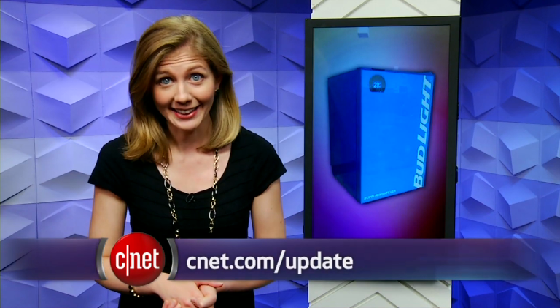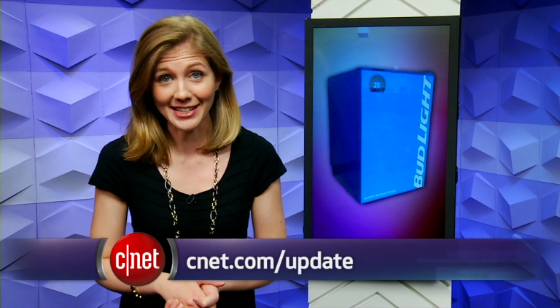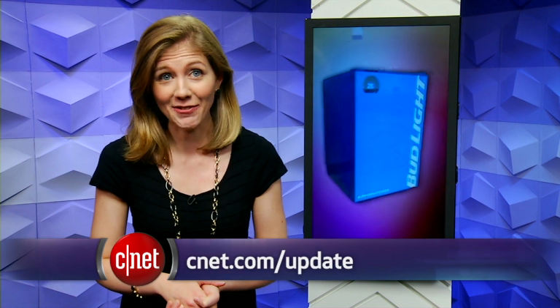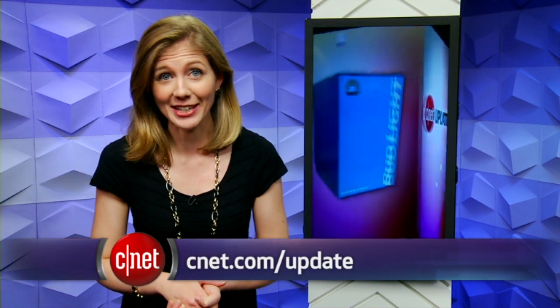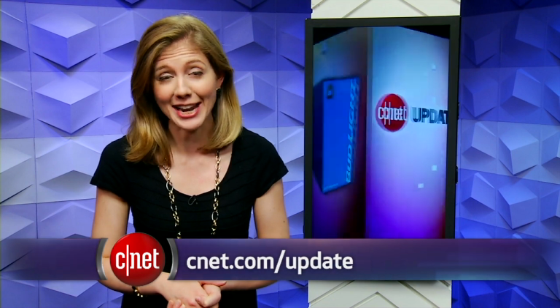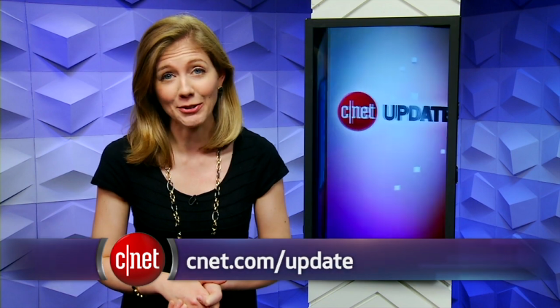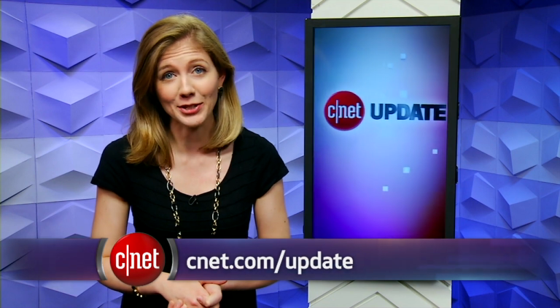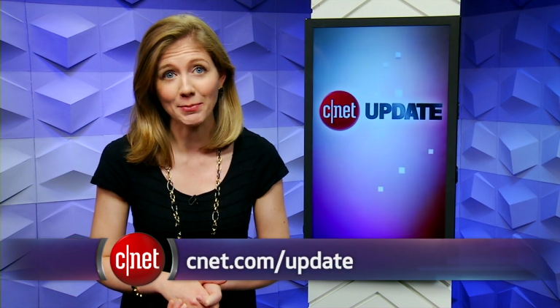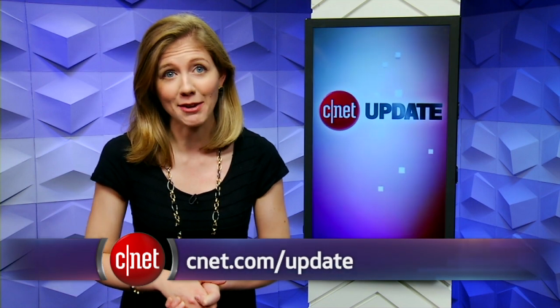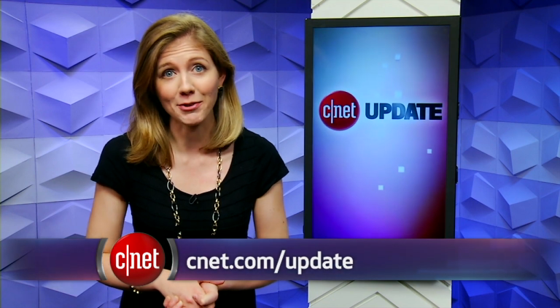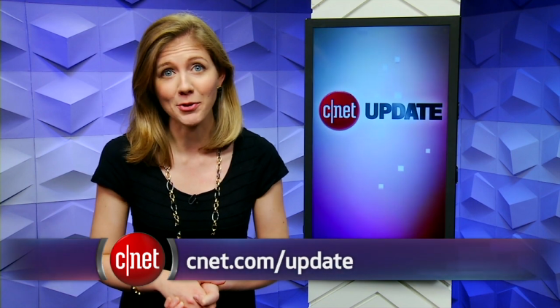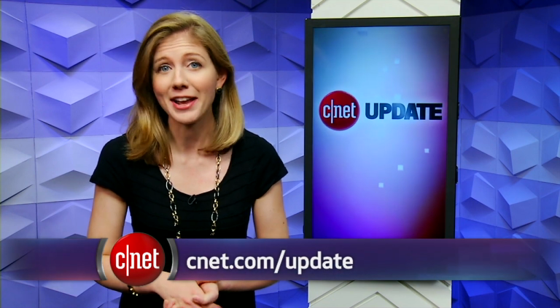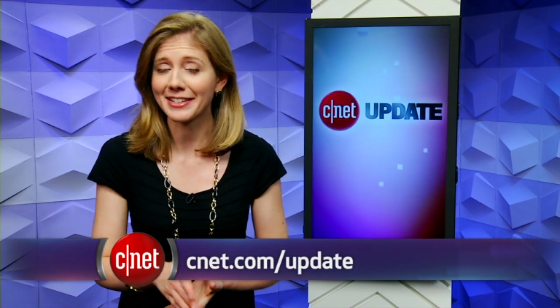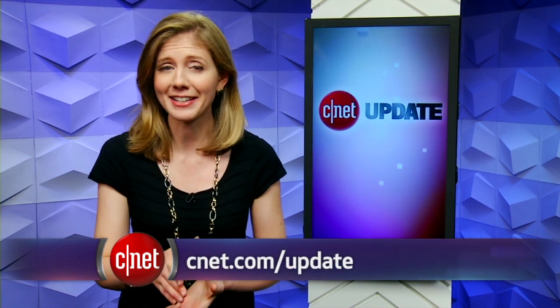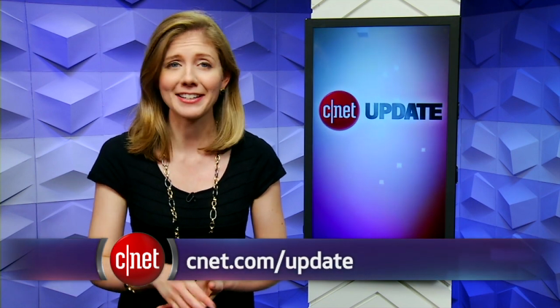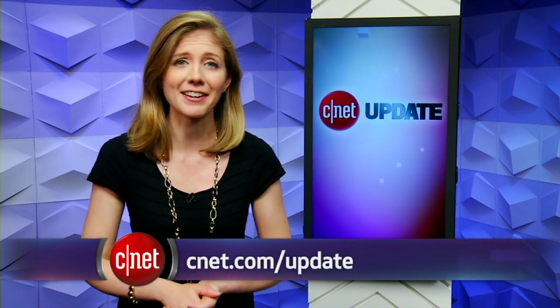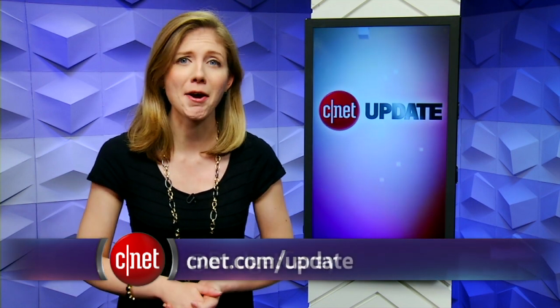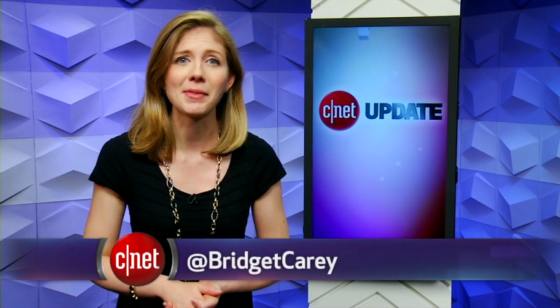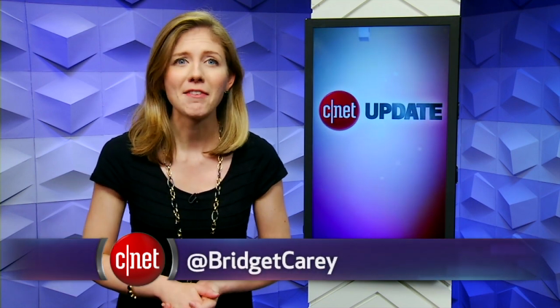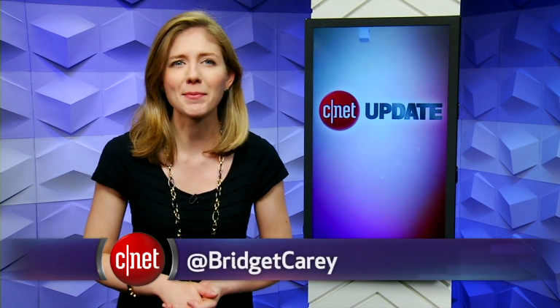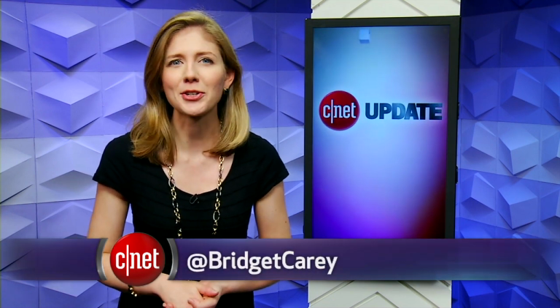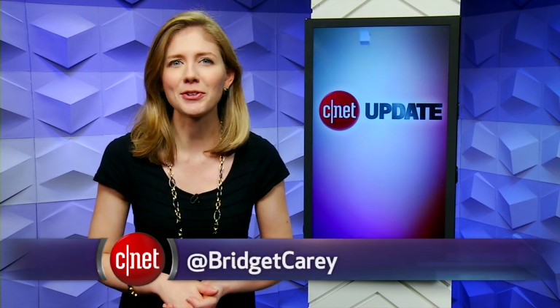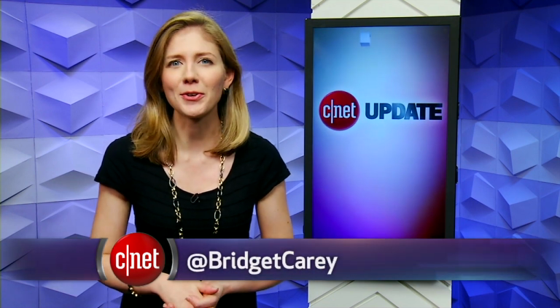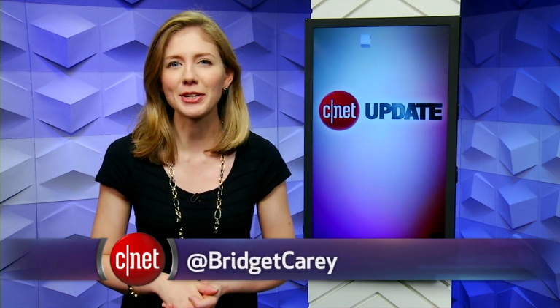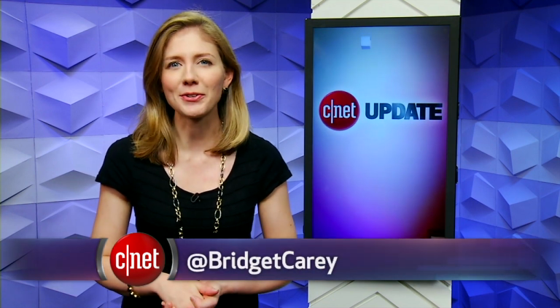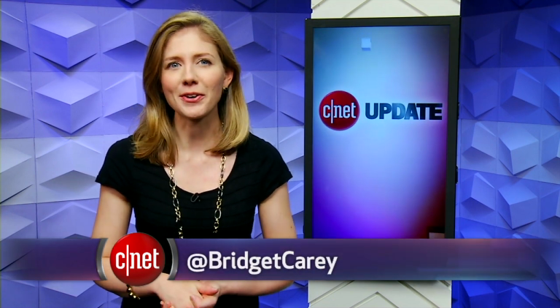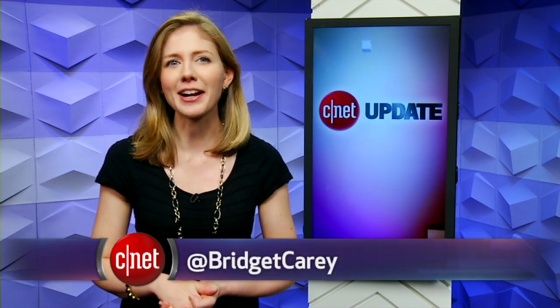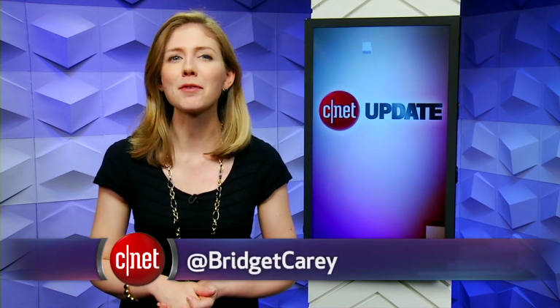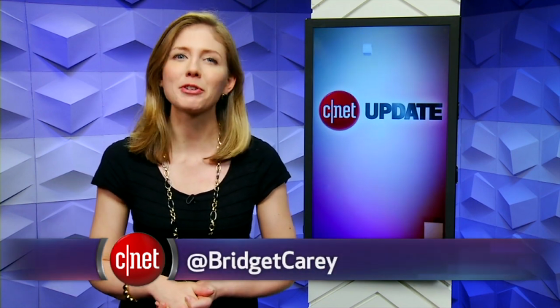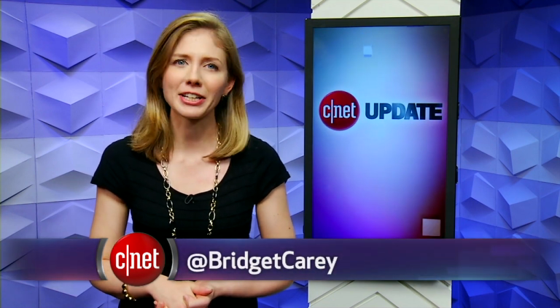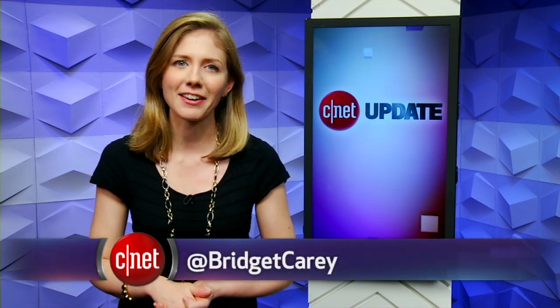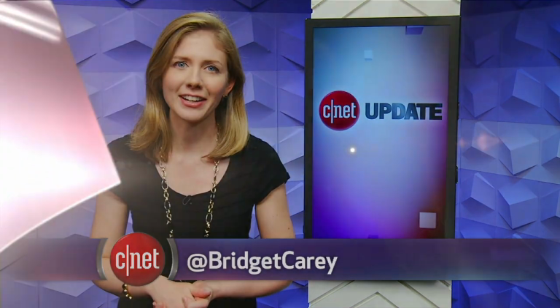That's it for this tech news update. For more, head to CNET.com. From our studios in New York, I'm Bridget Carey.